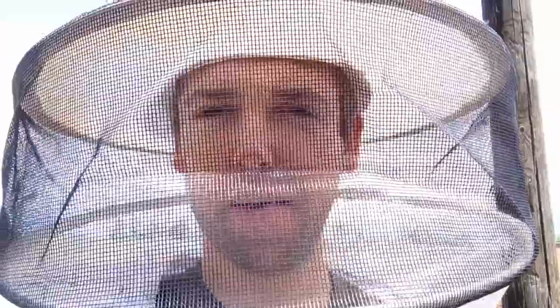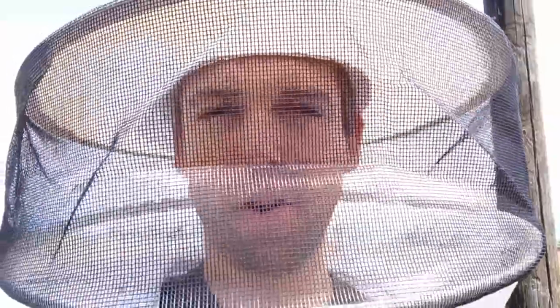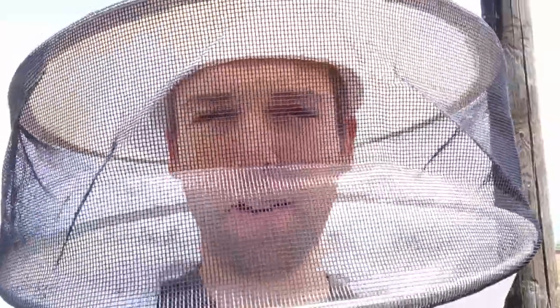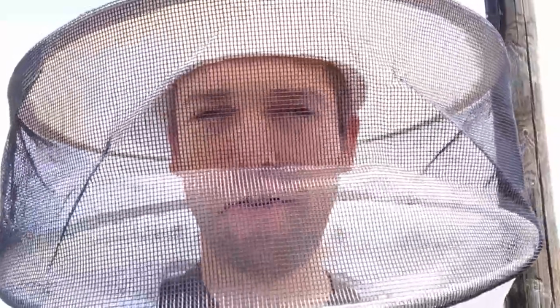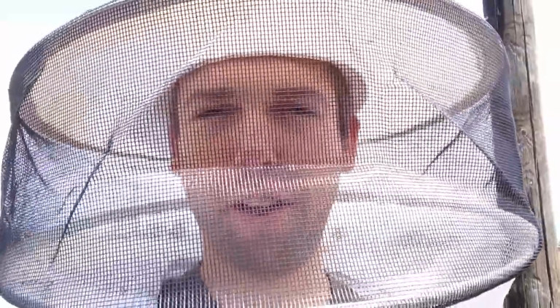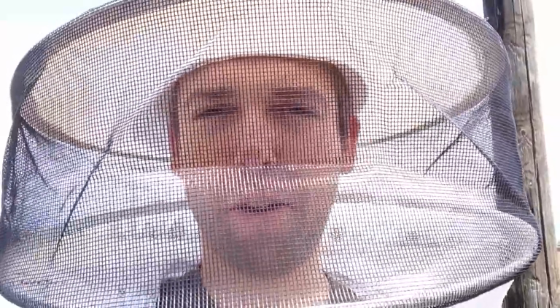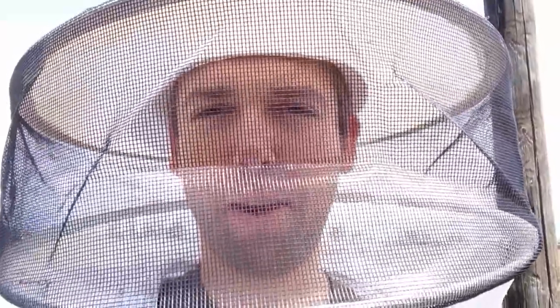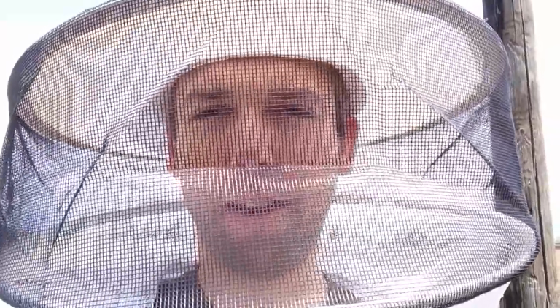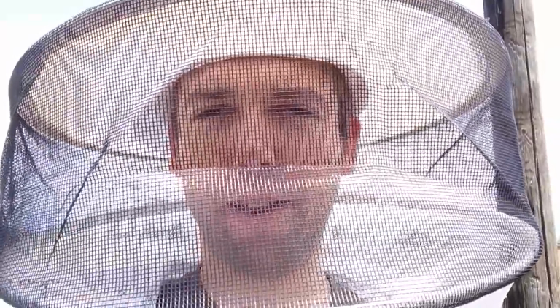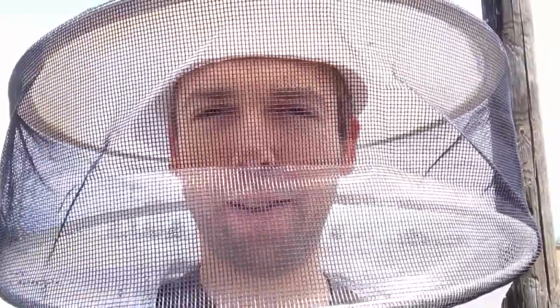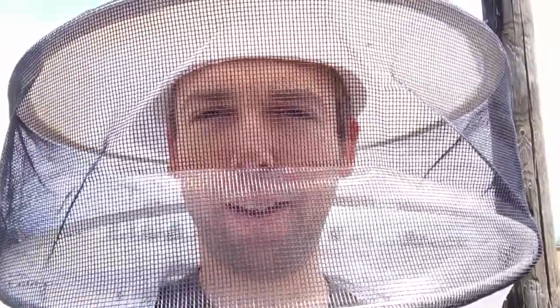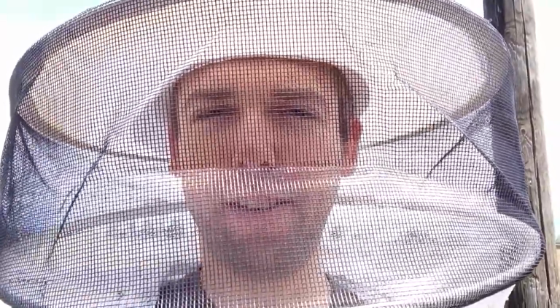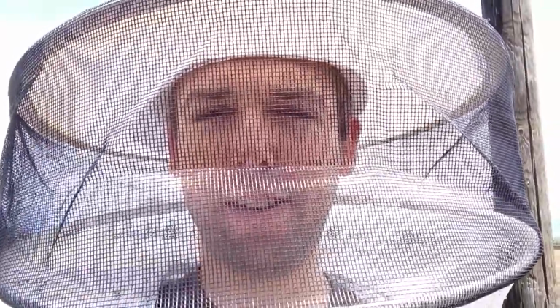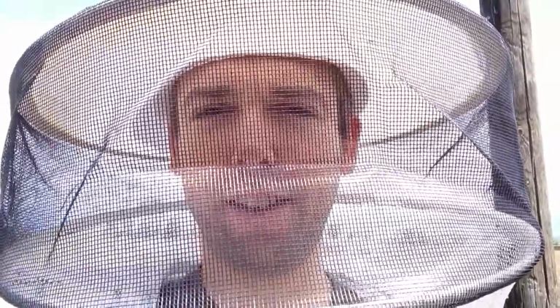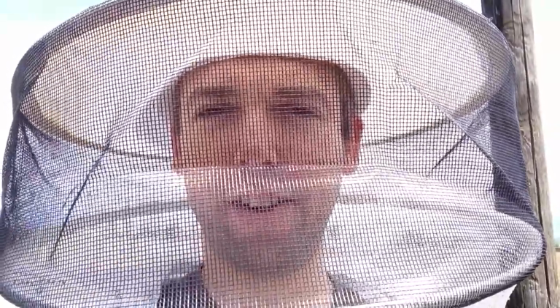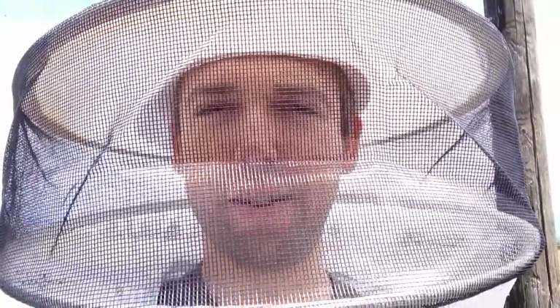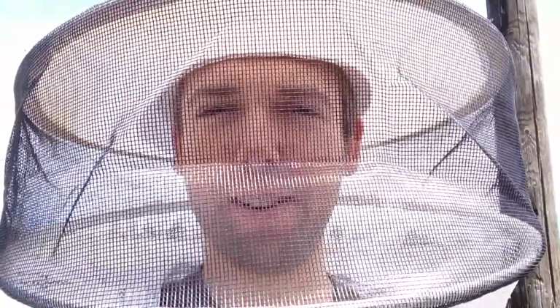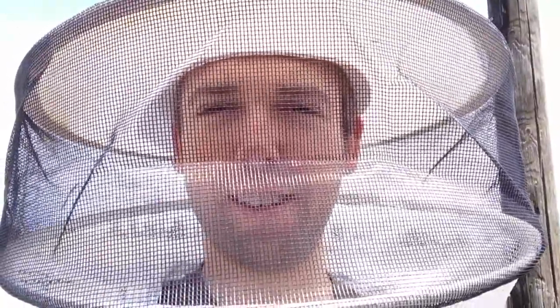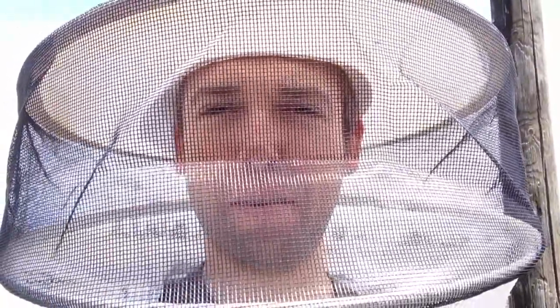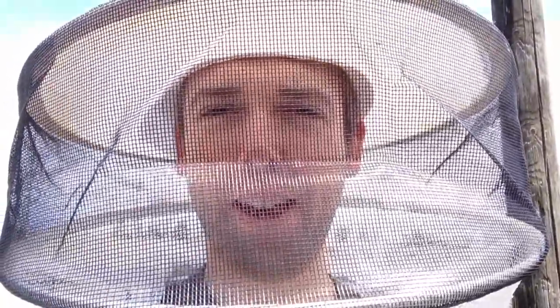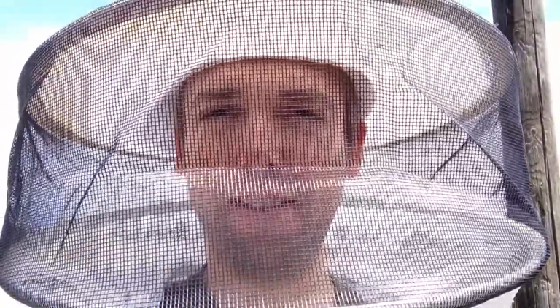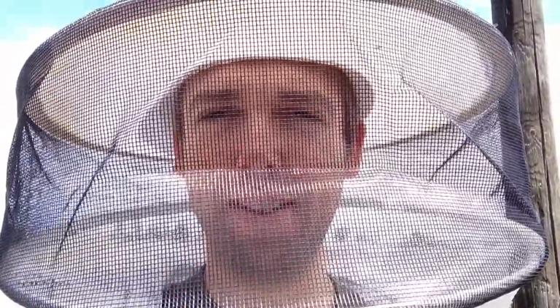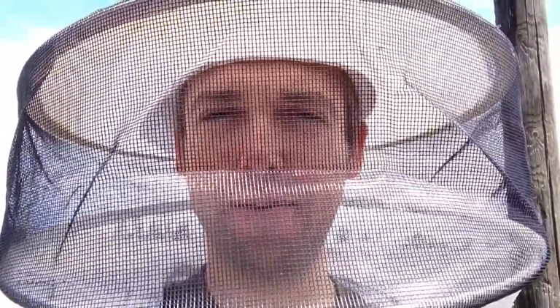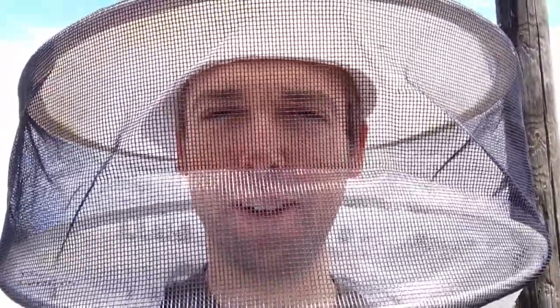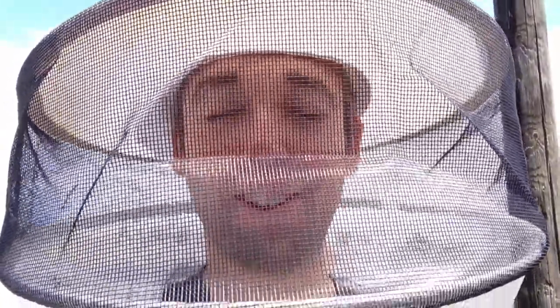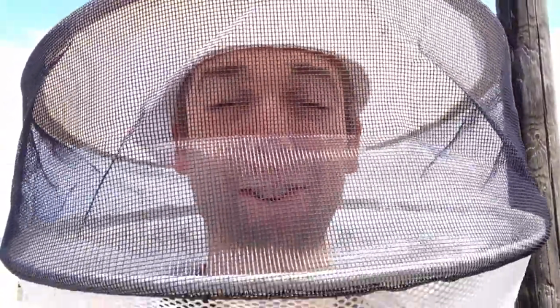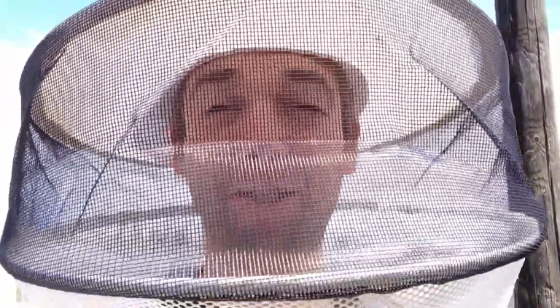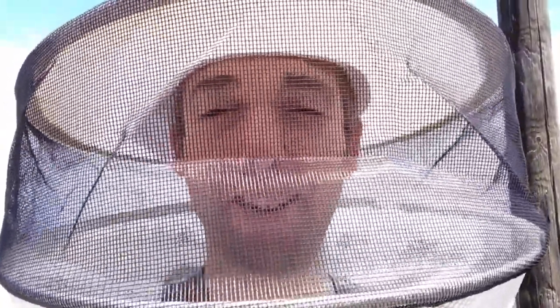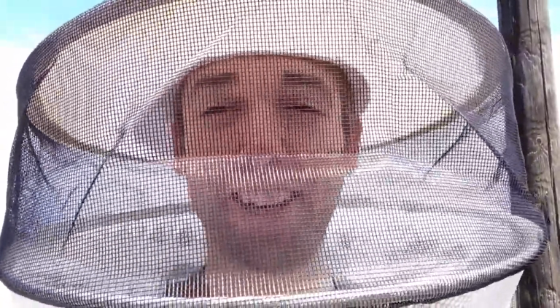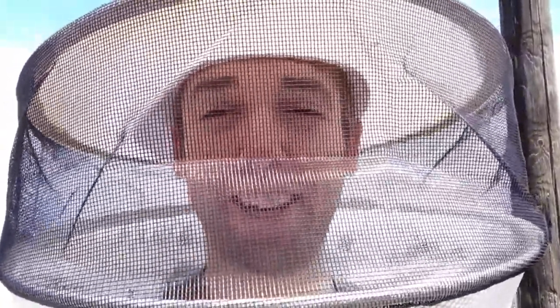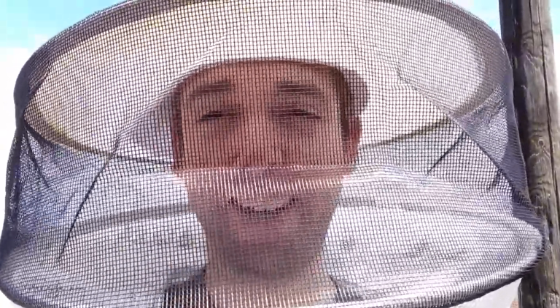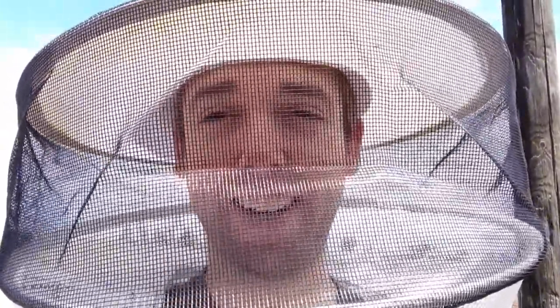Good morning fellow bee enthusiasts. Do you guys want to see the beehives this morning? They're doing really good.